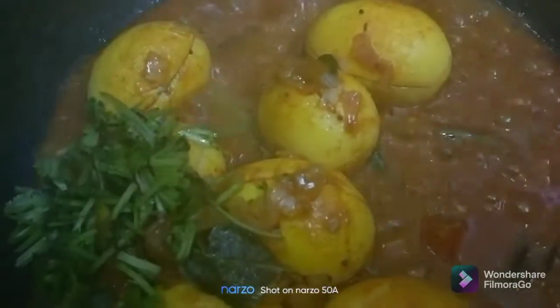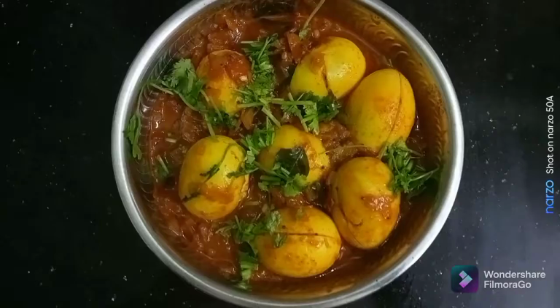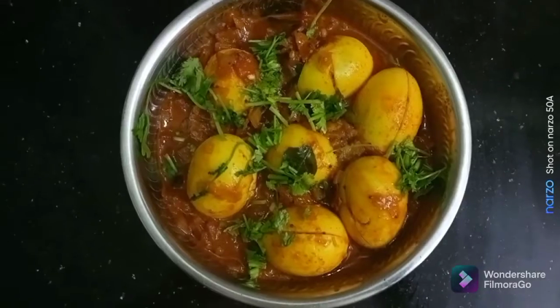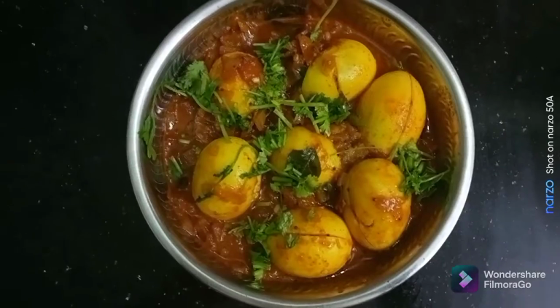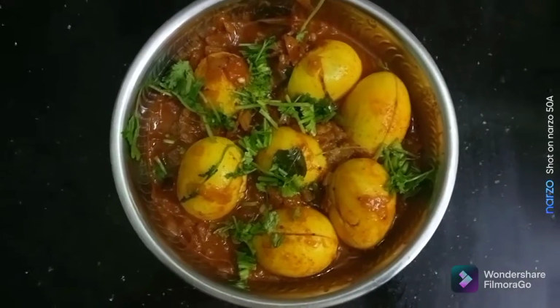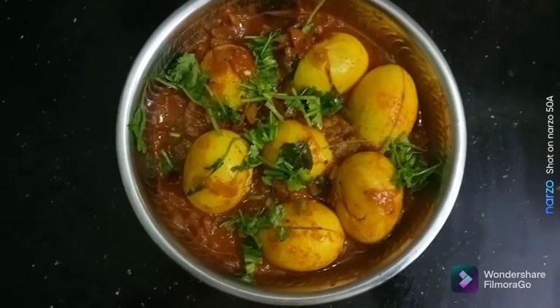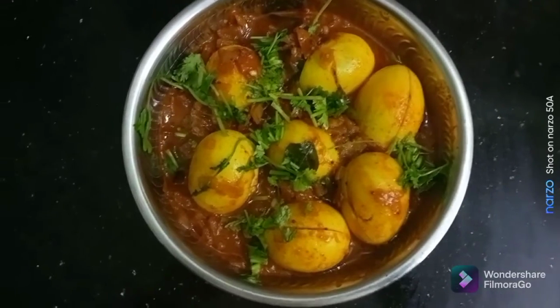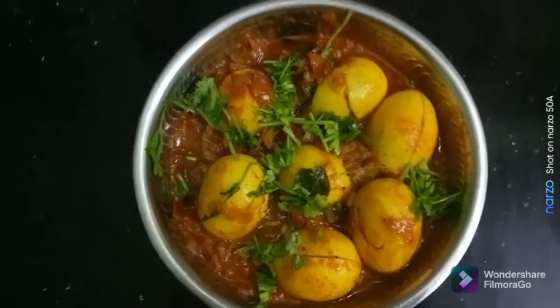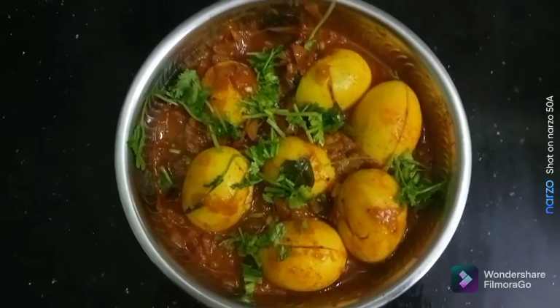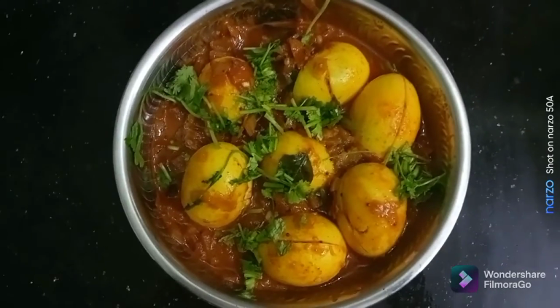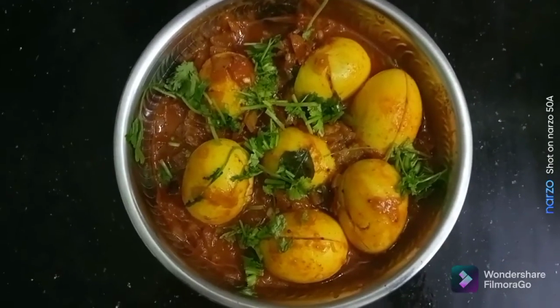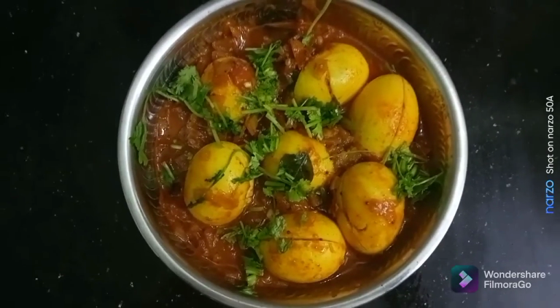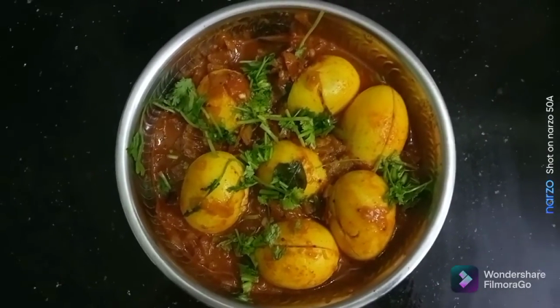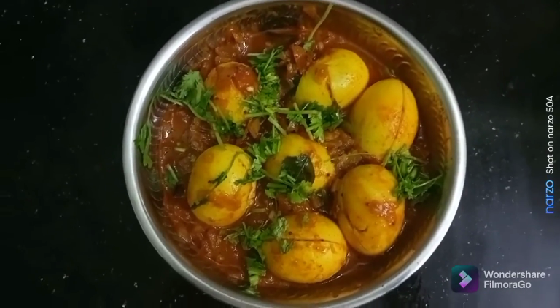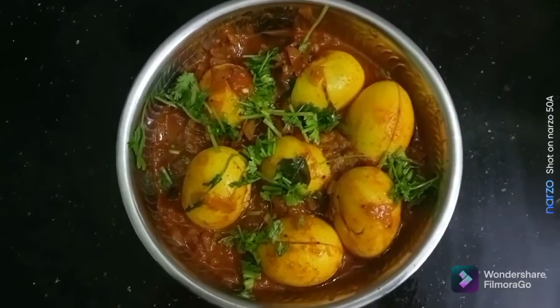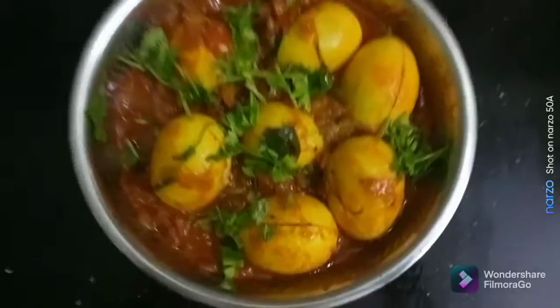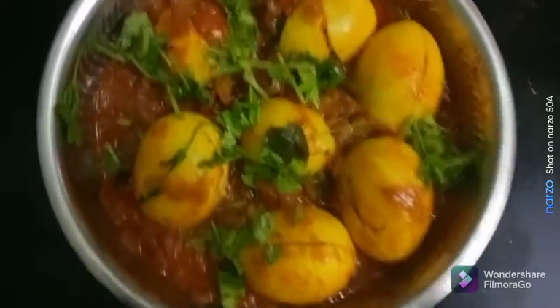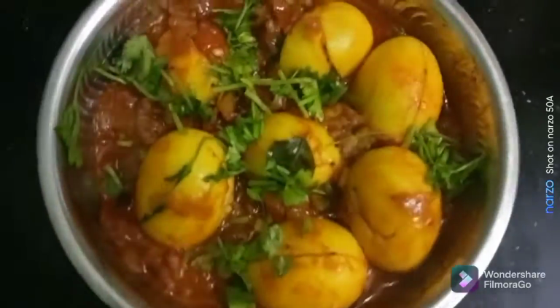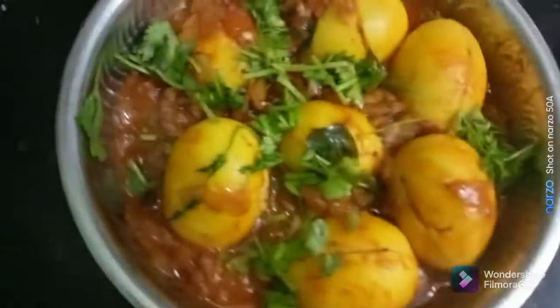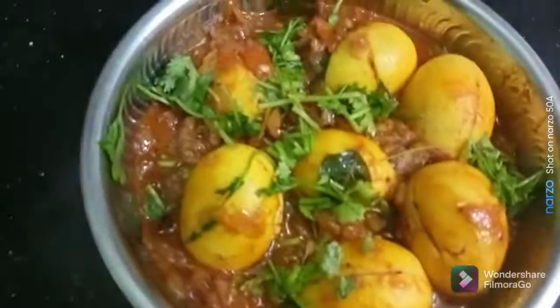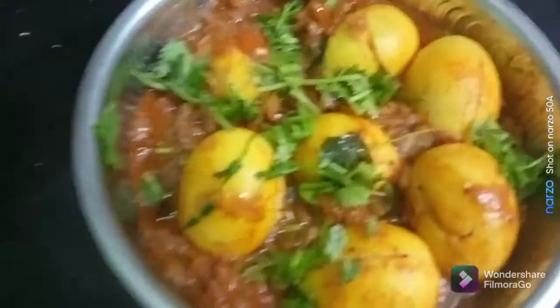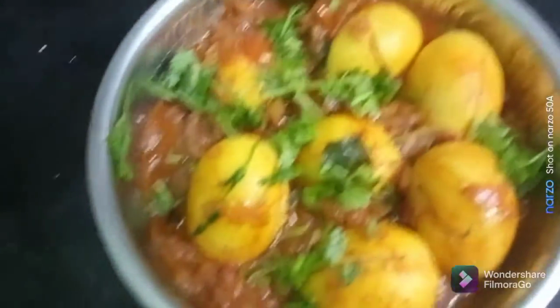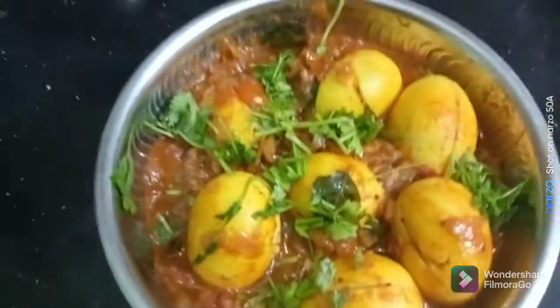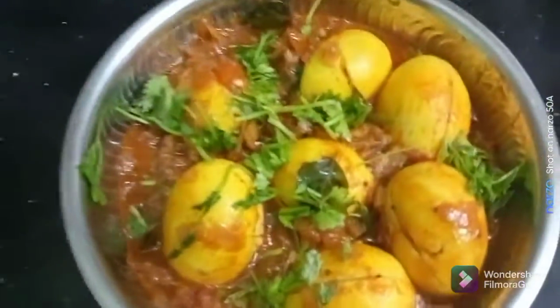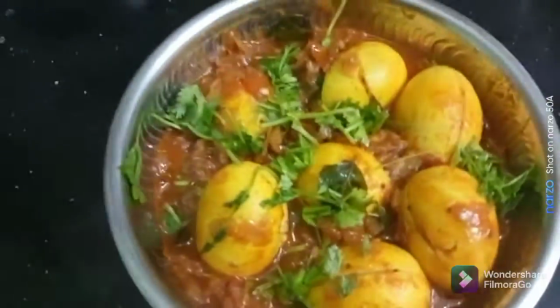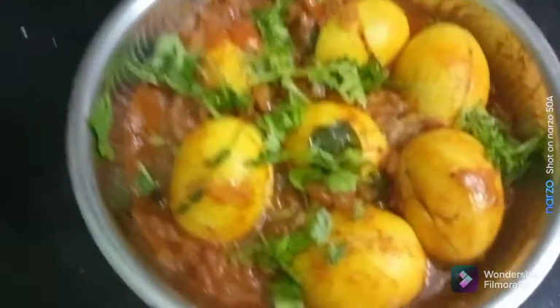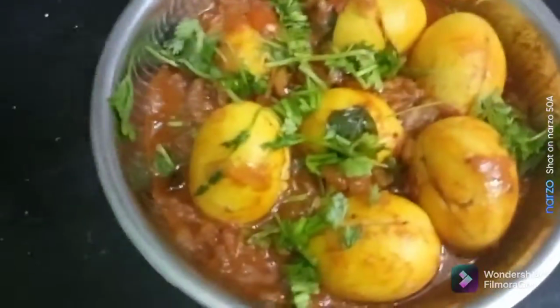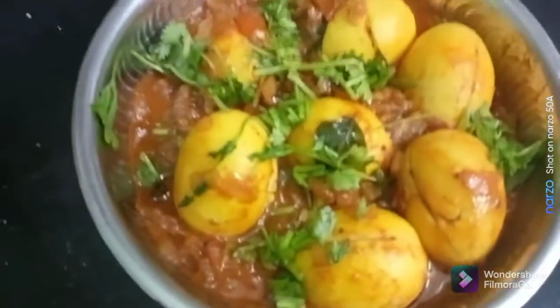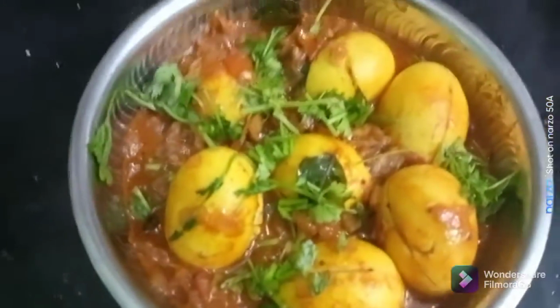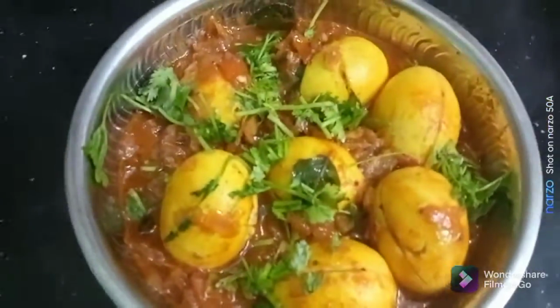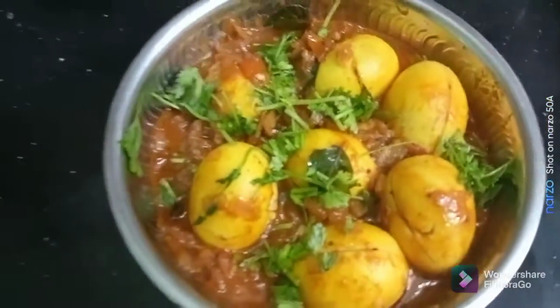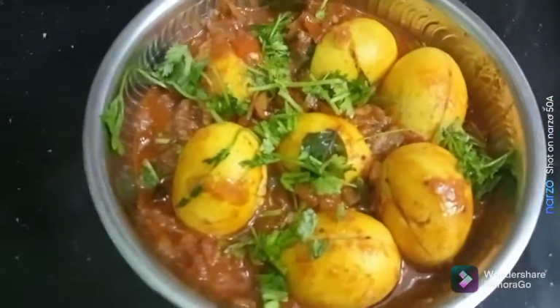Hello friends, welcome to Tannis Kitchen. In this video, we're making Fried Mutta Masala — fried egg masala.